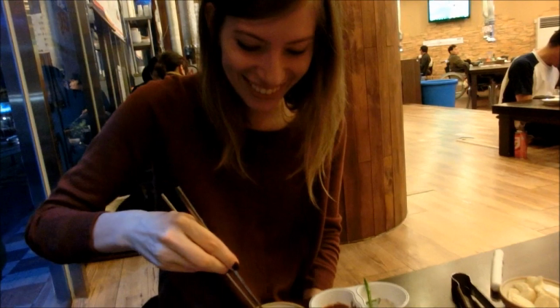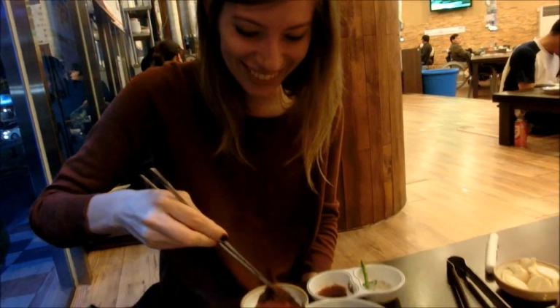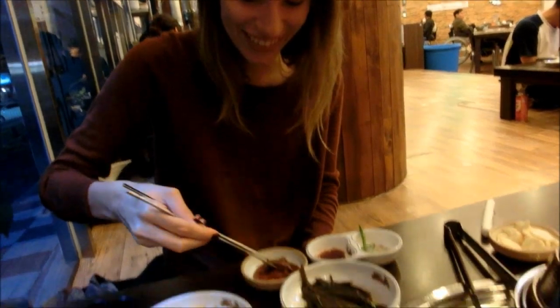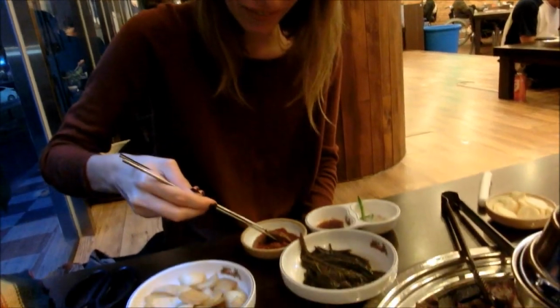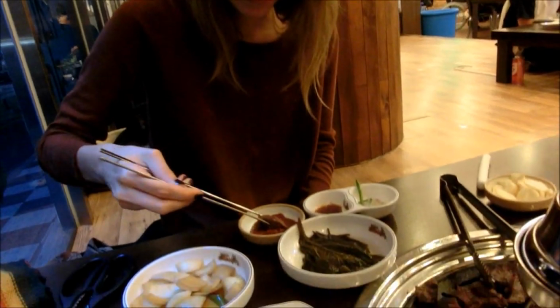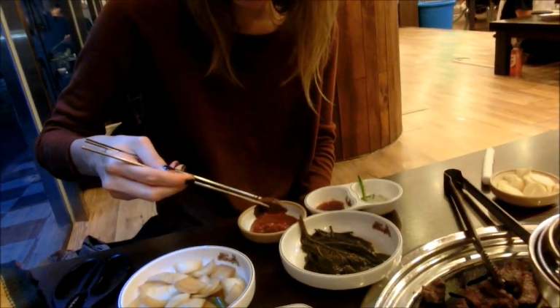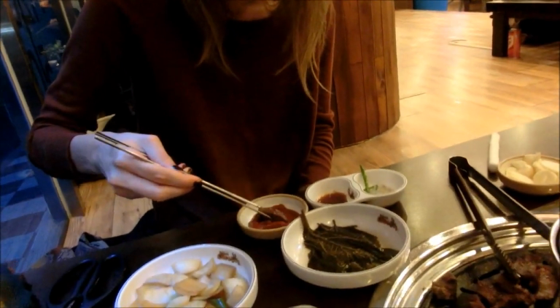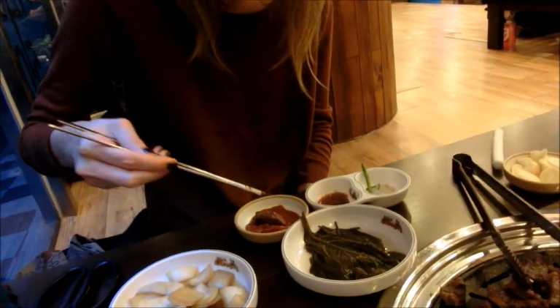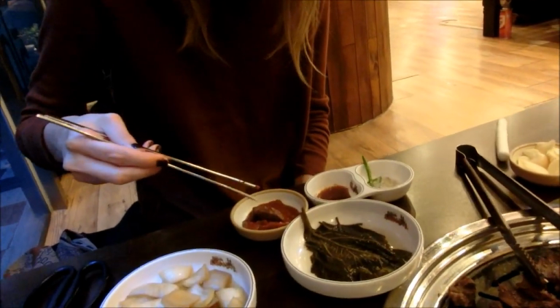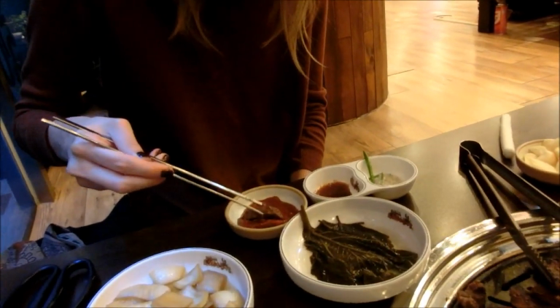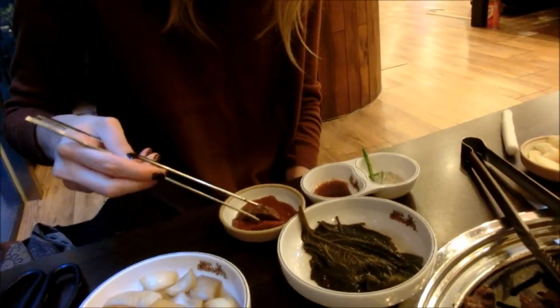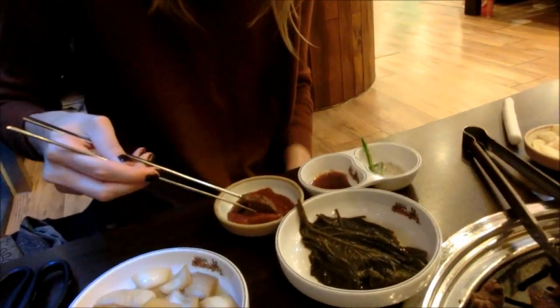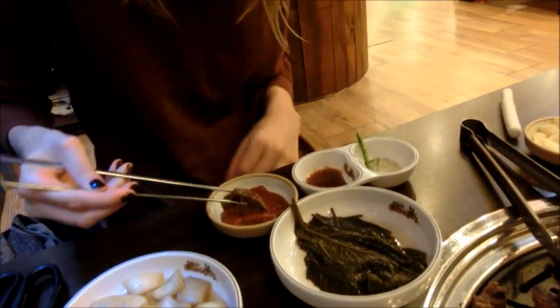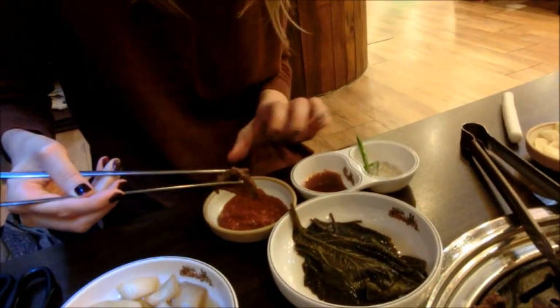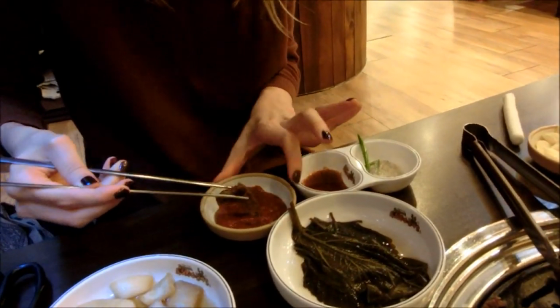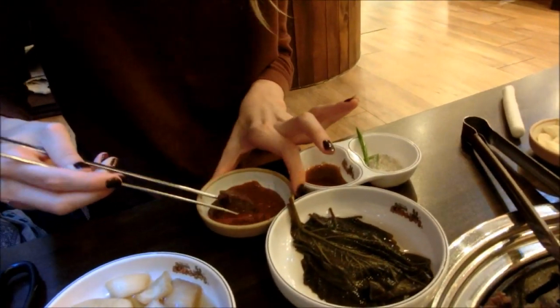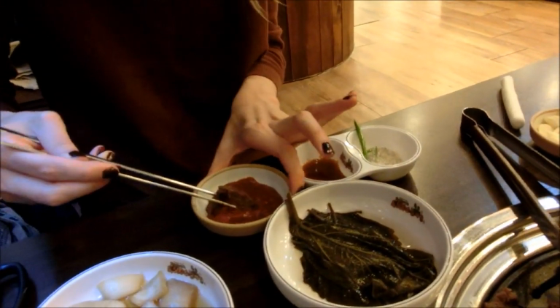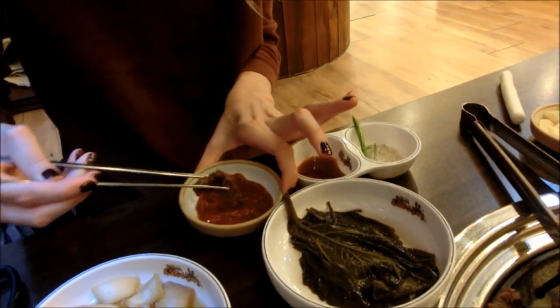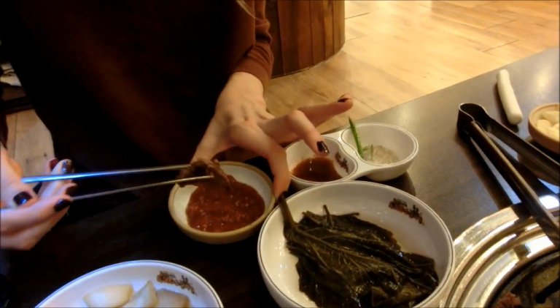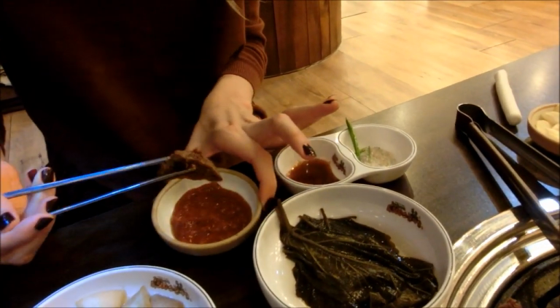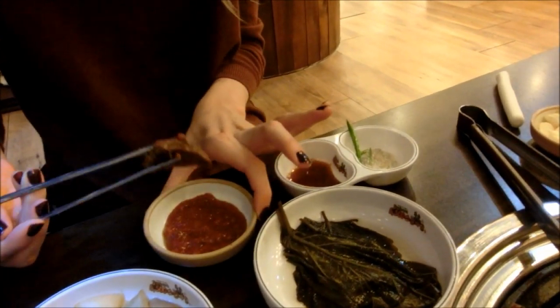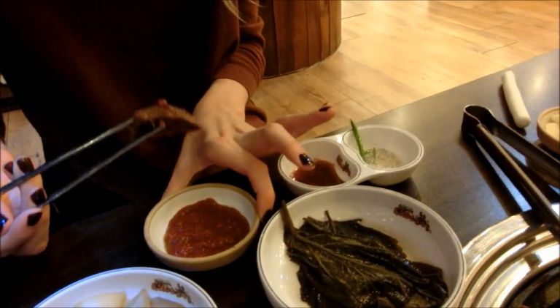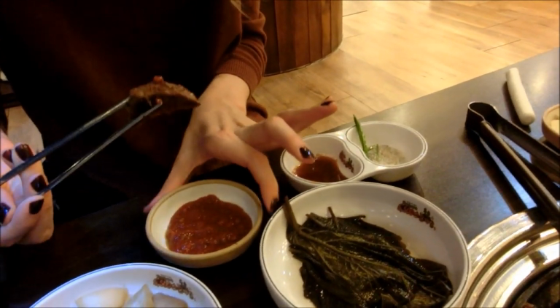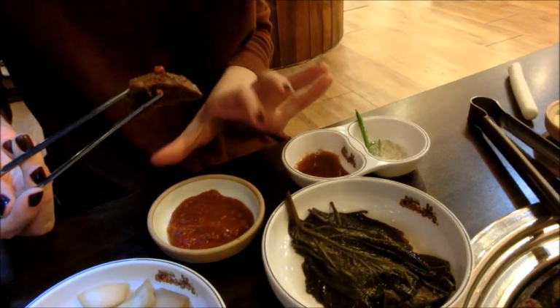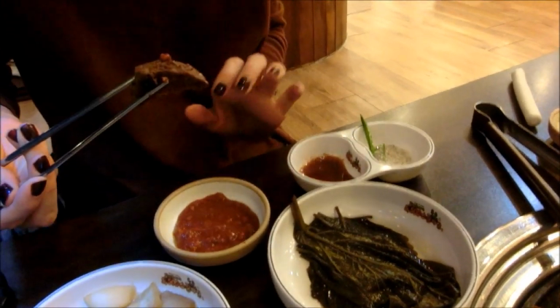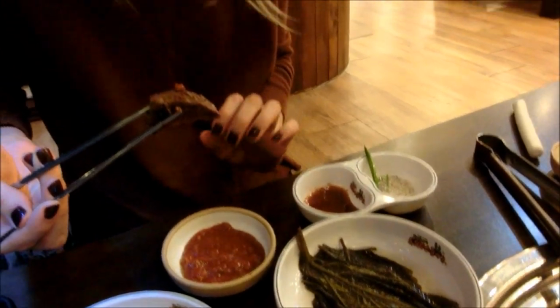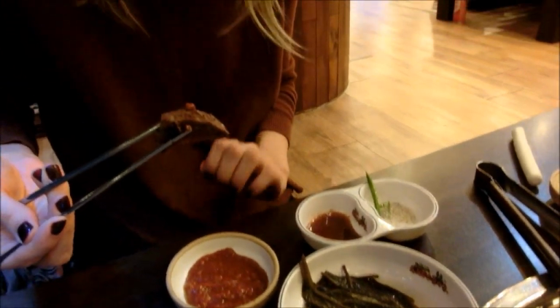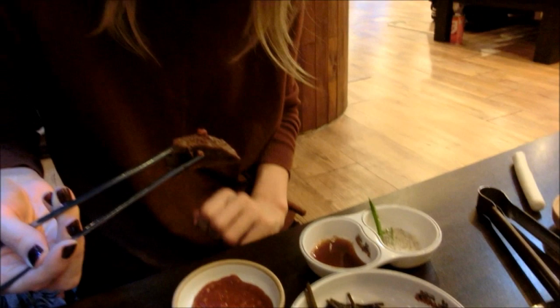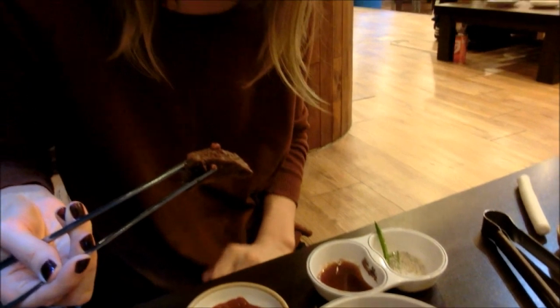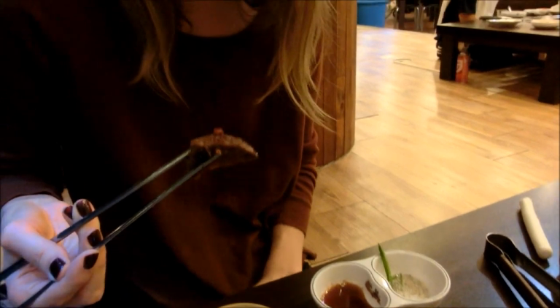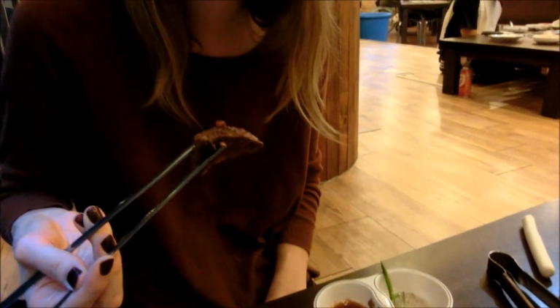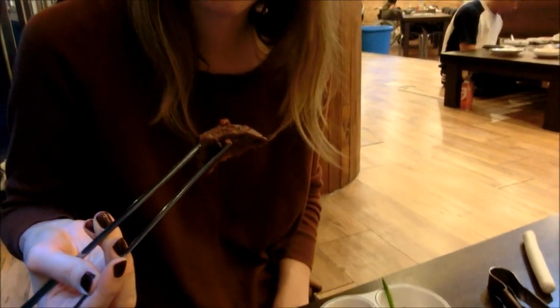What are you putting in it now? The red chili sauce — I forget what it is called. Samjang. Samjang.